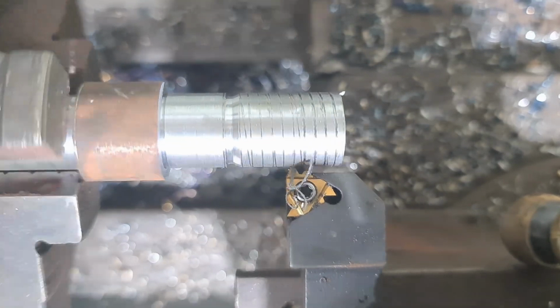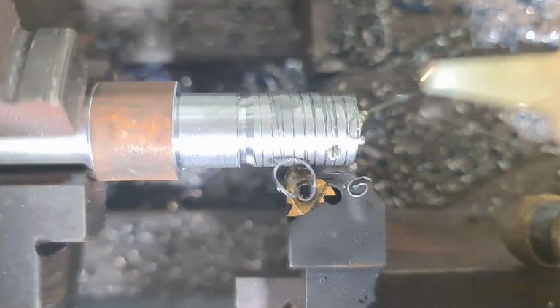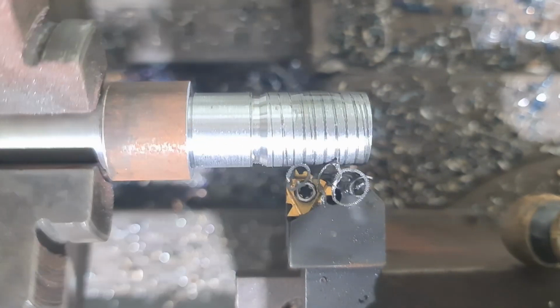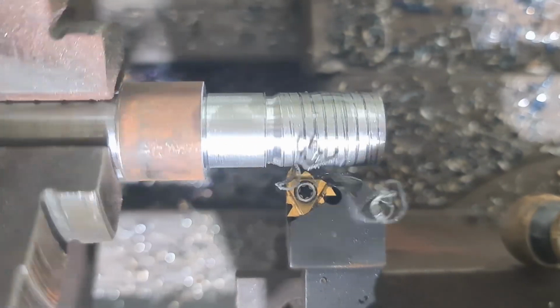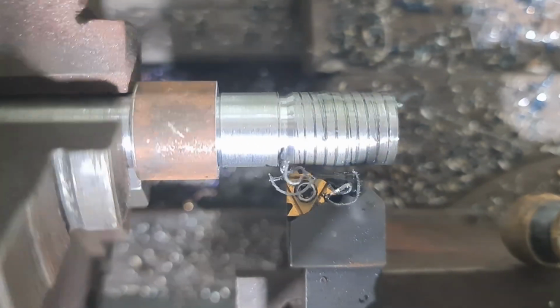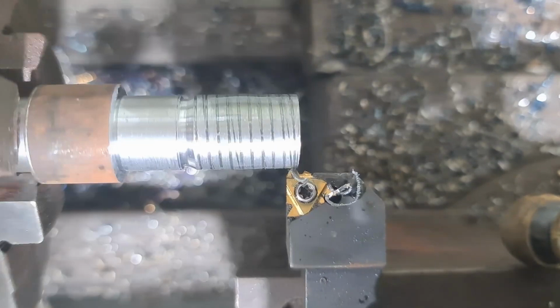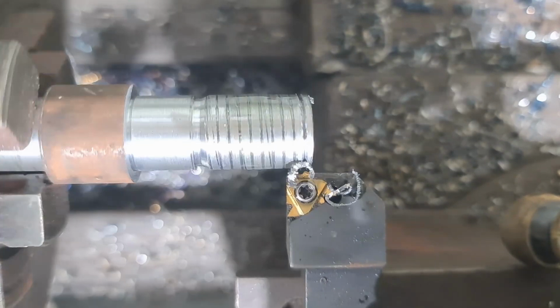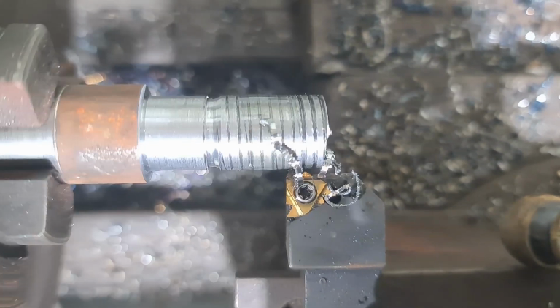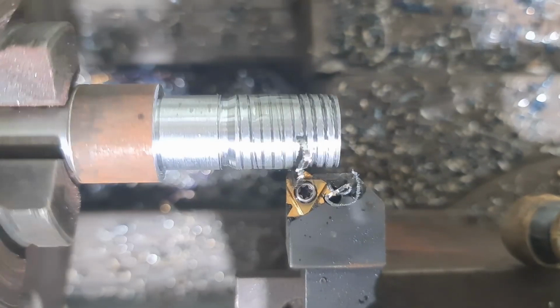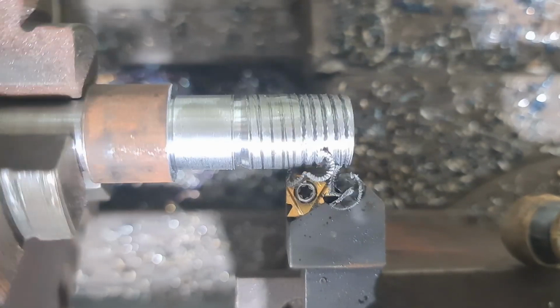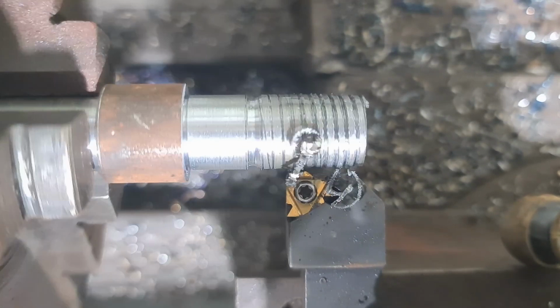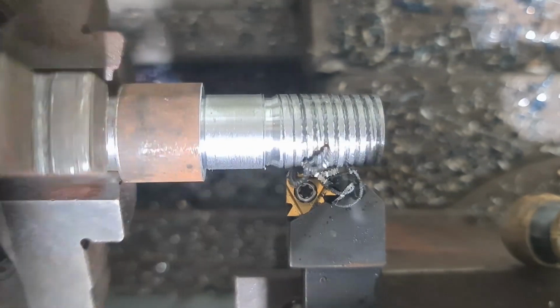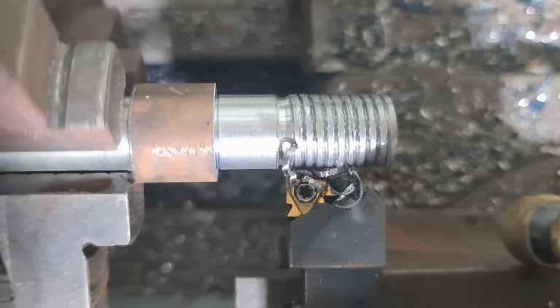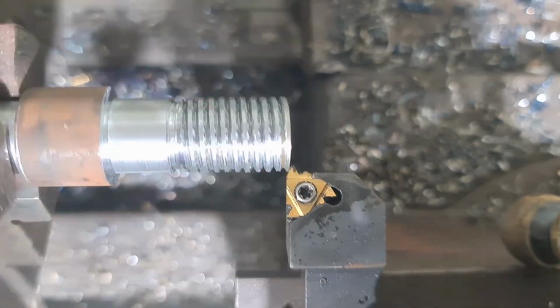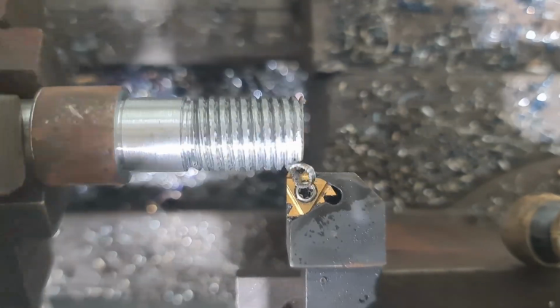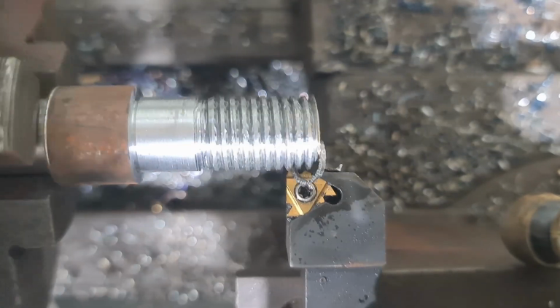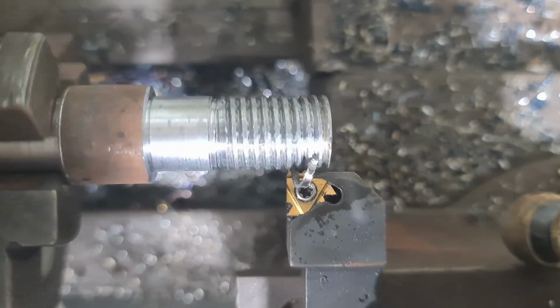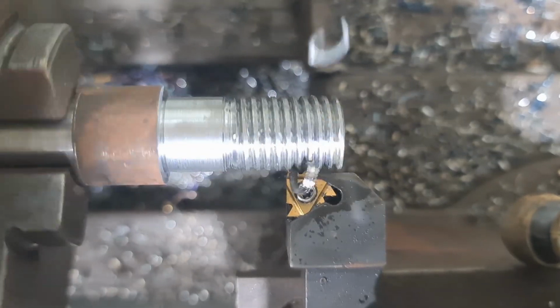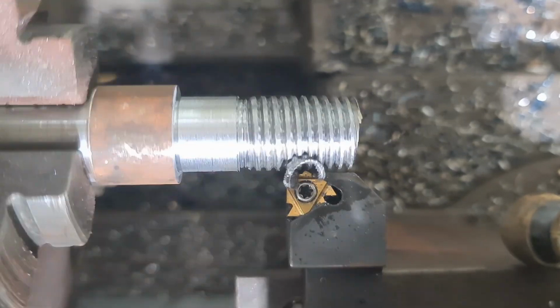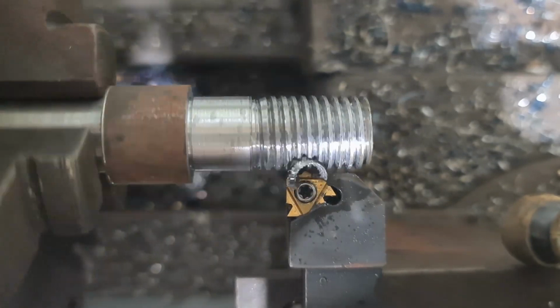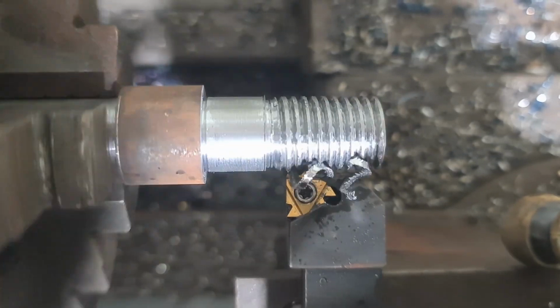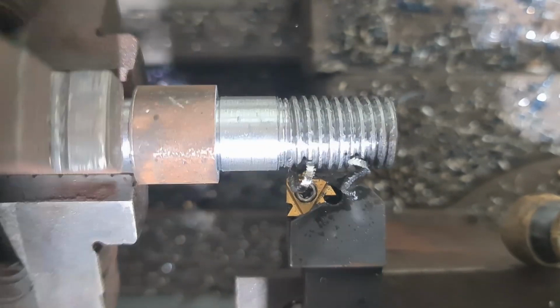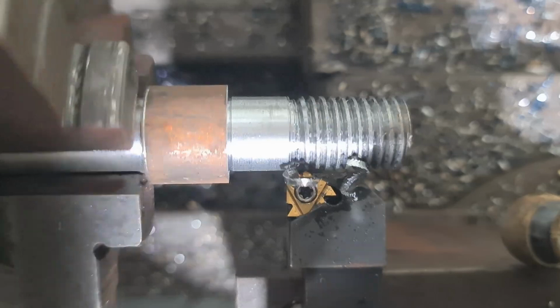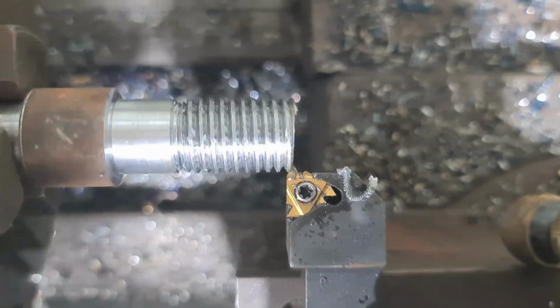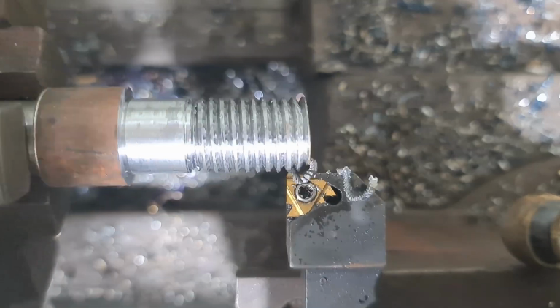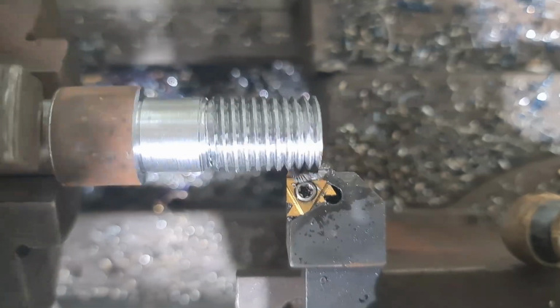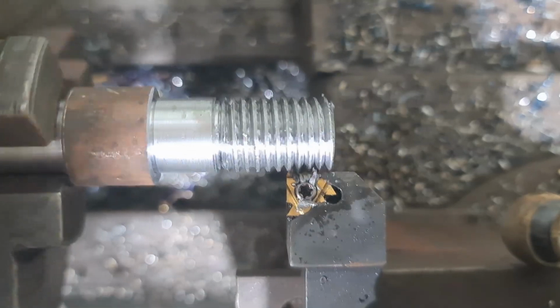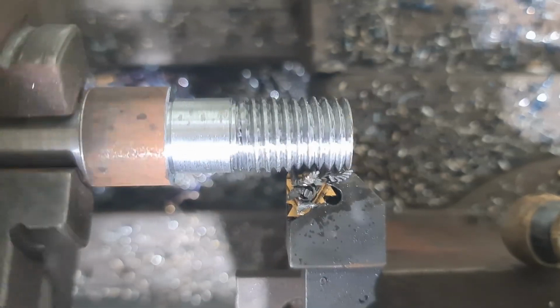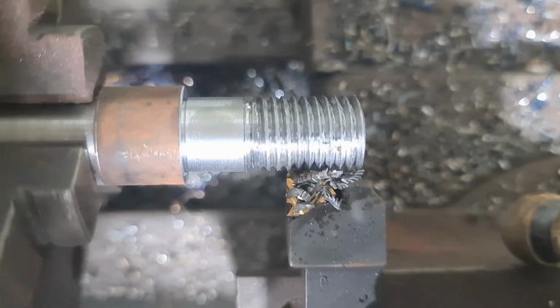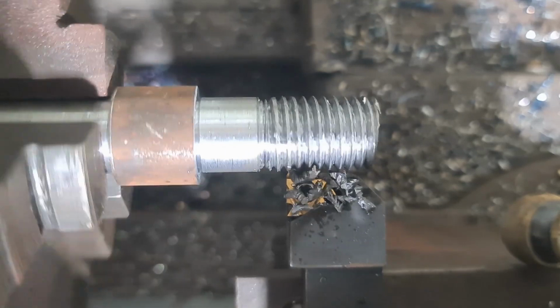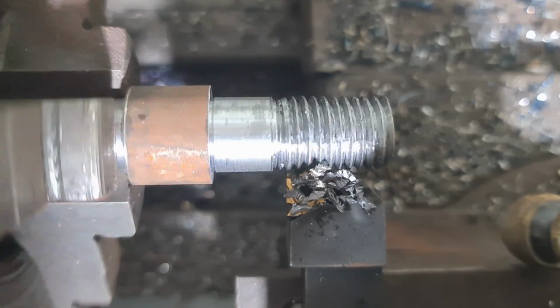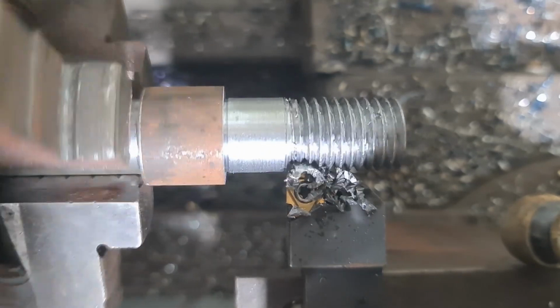I manually turned the 10 tpi threads on the lathe. After that I flipped the part and faced it off to ensure the pins were a perfect fit.